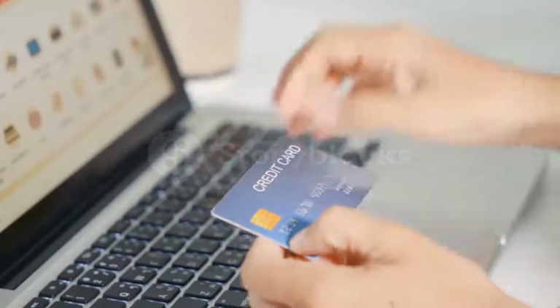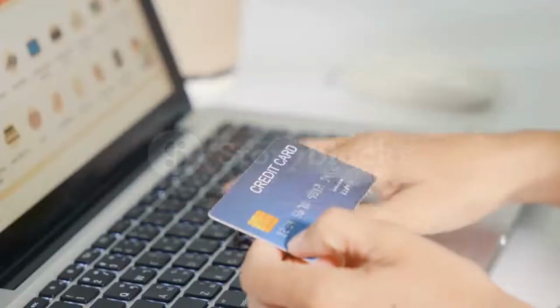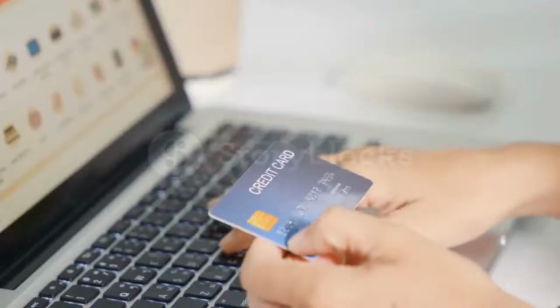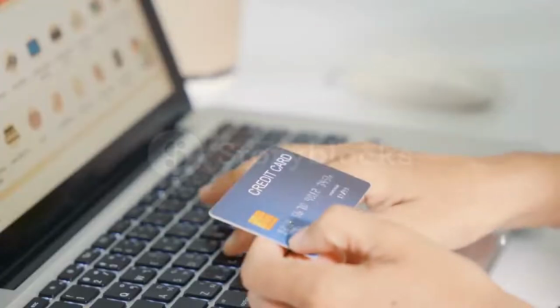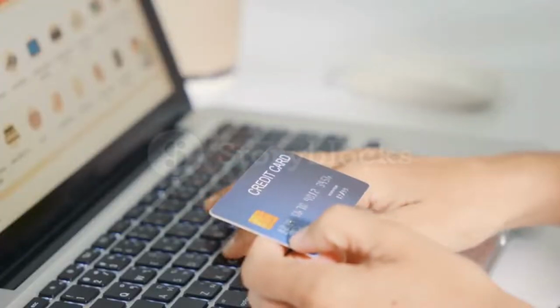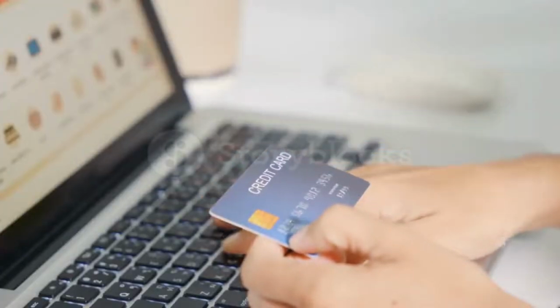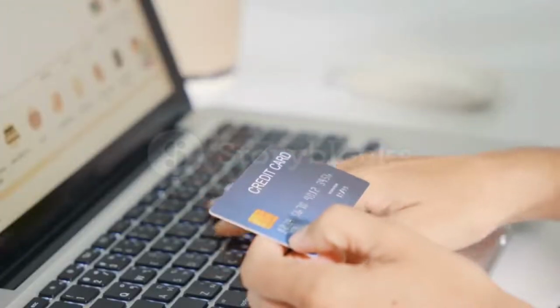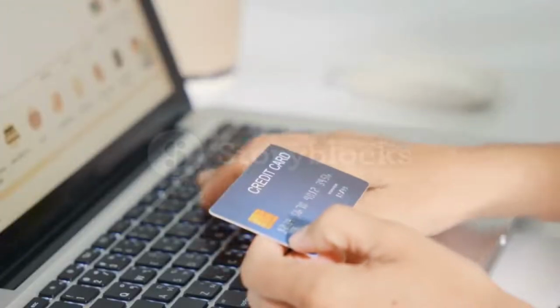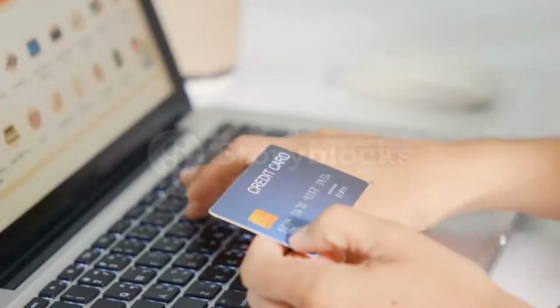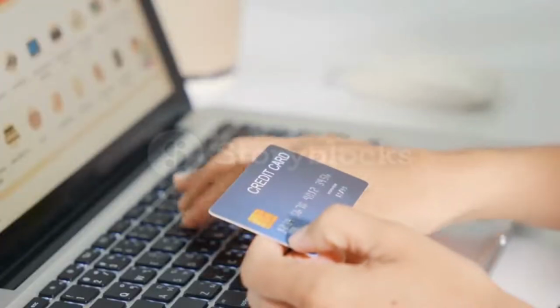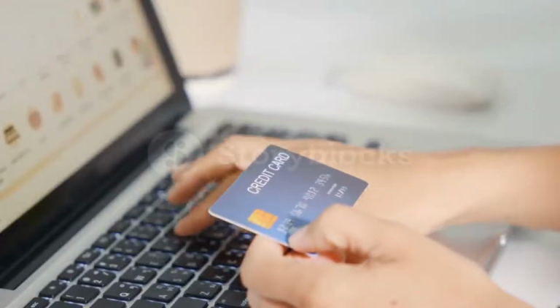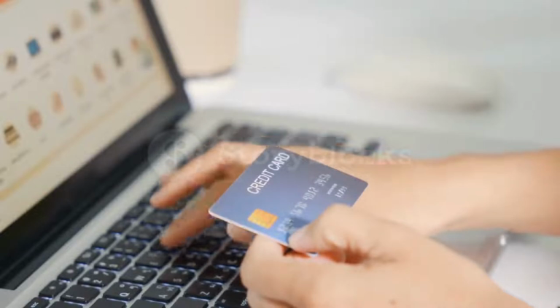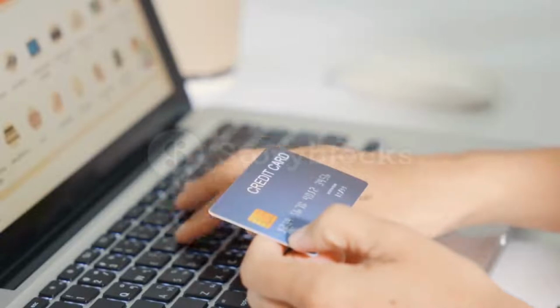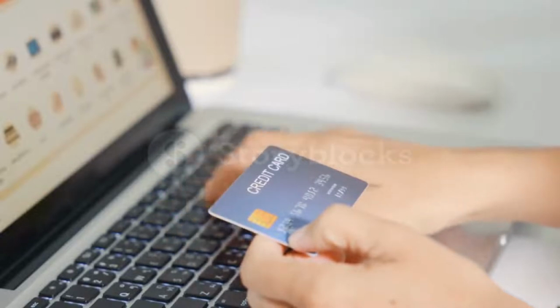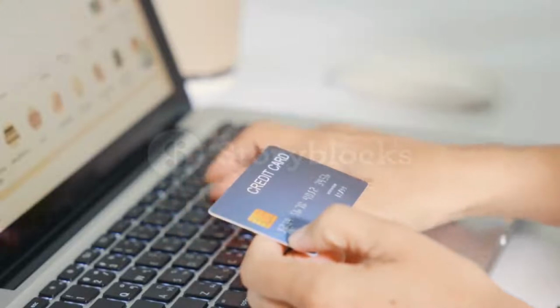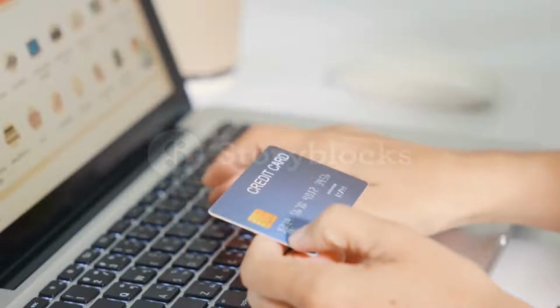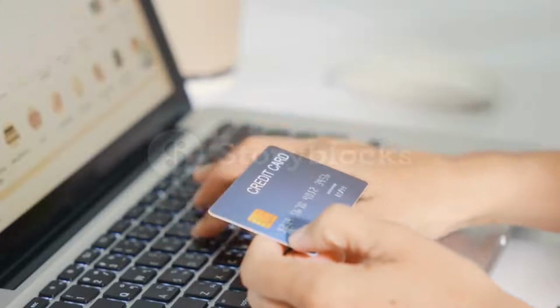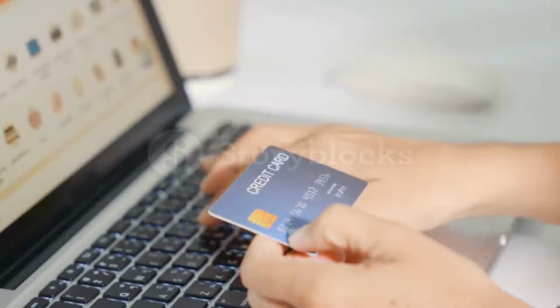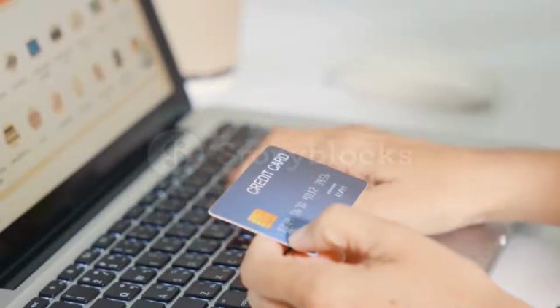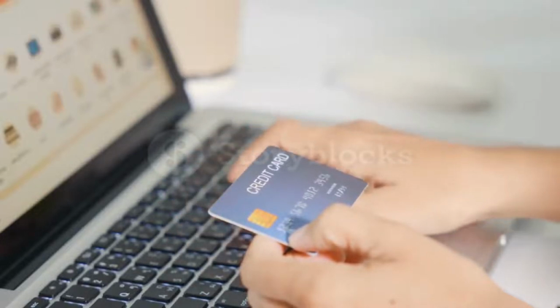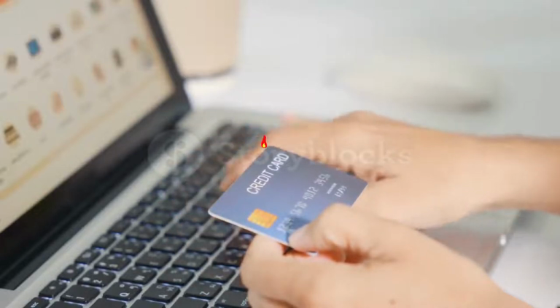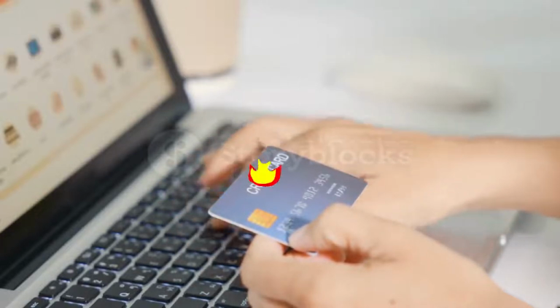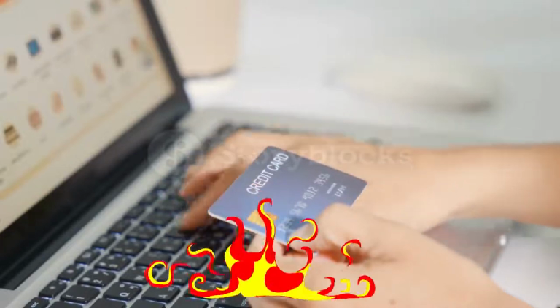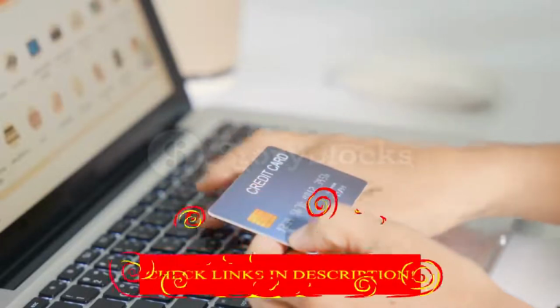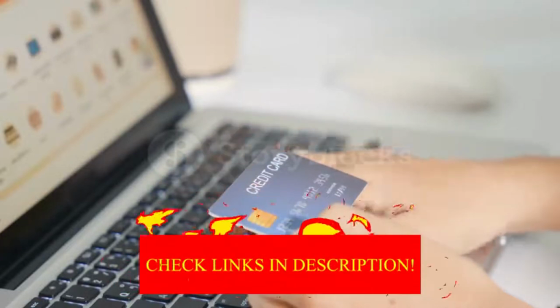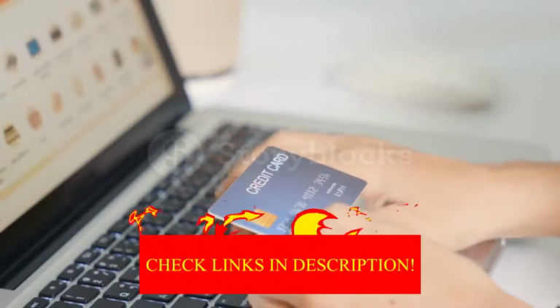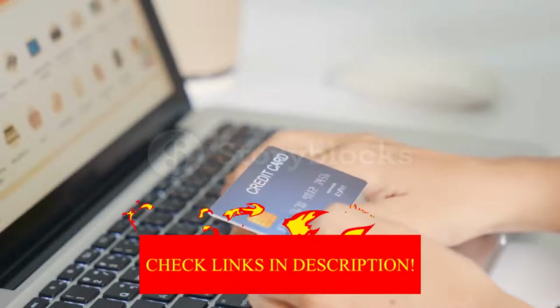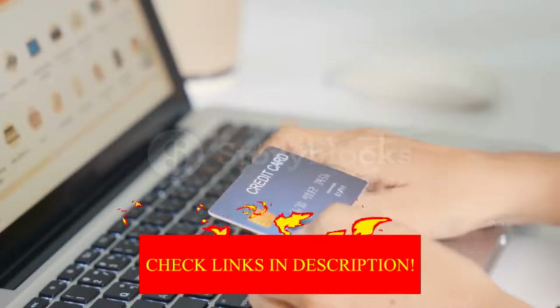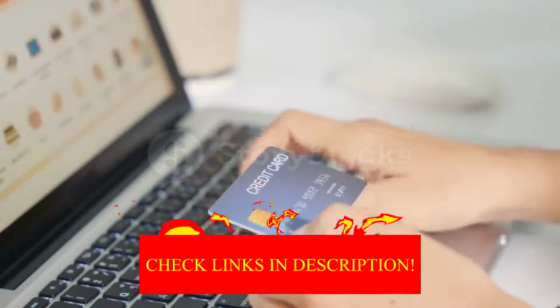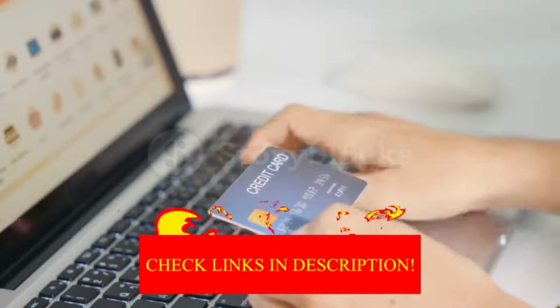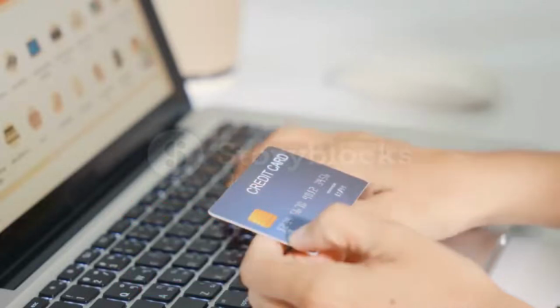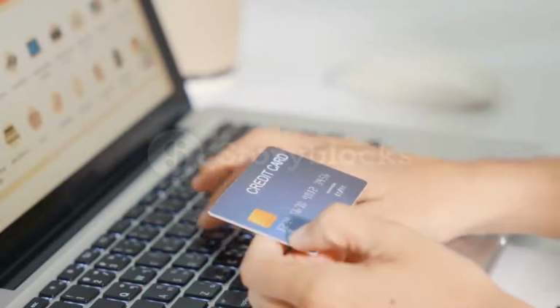If you want to know about the best pricing and more information, you can check the description links below.